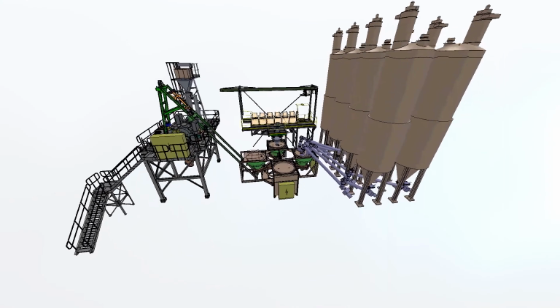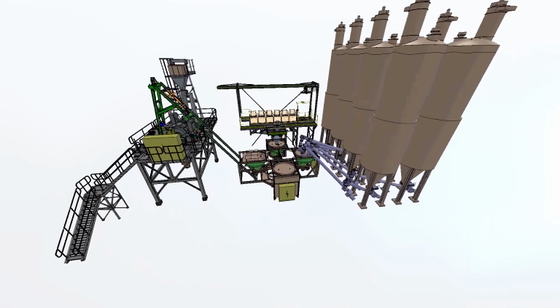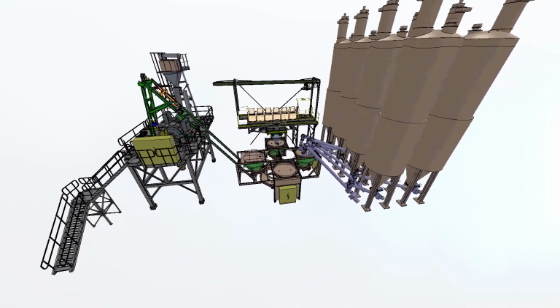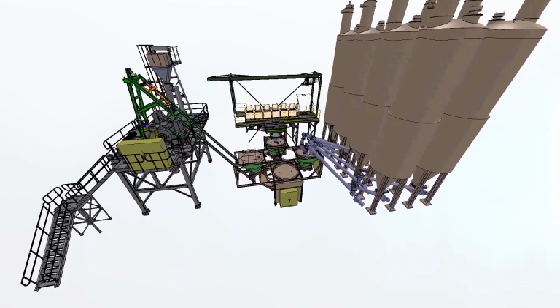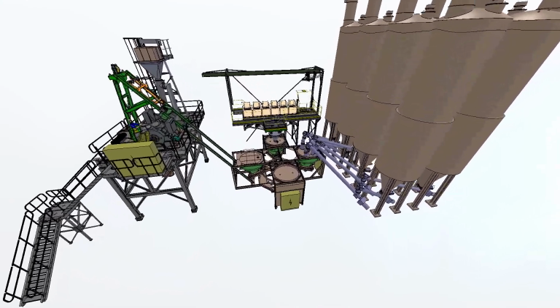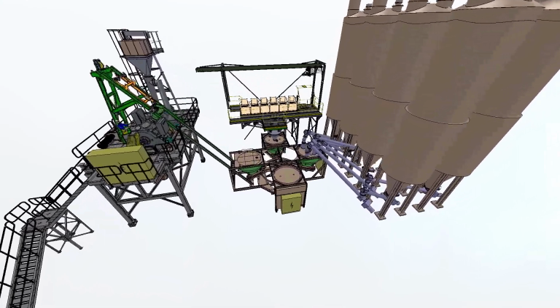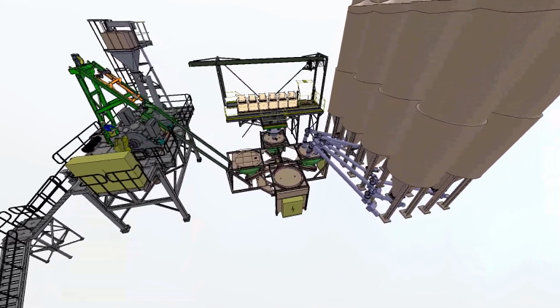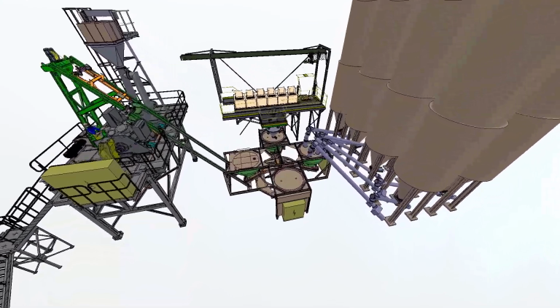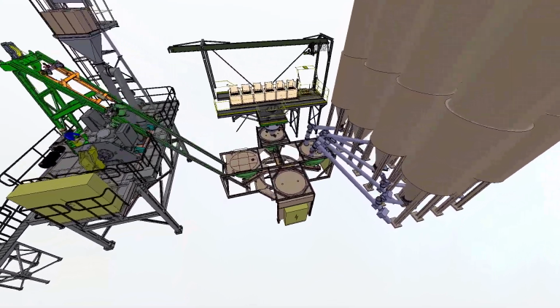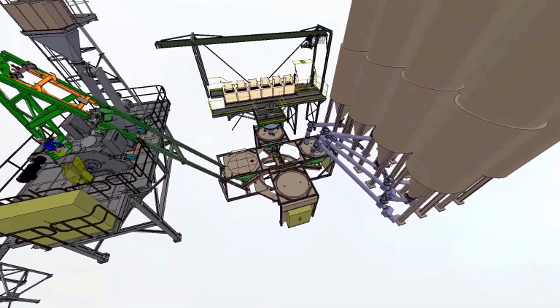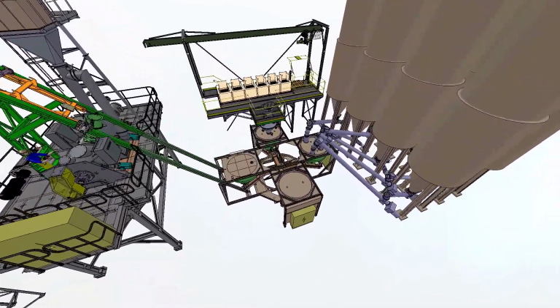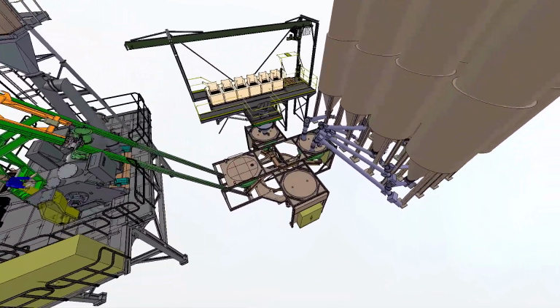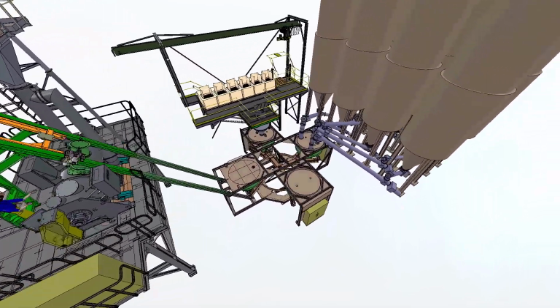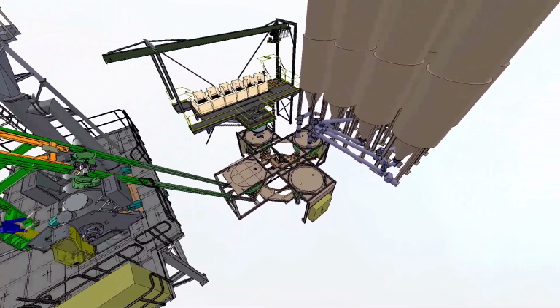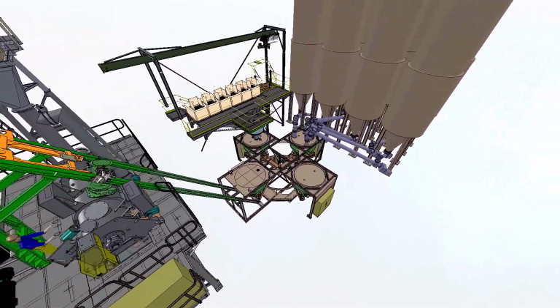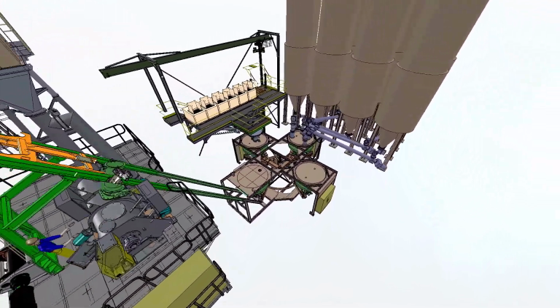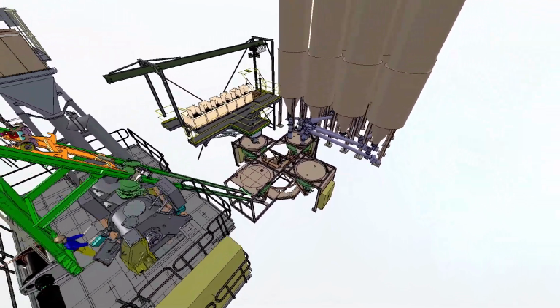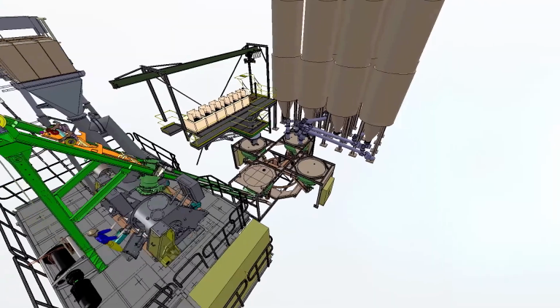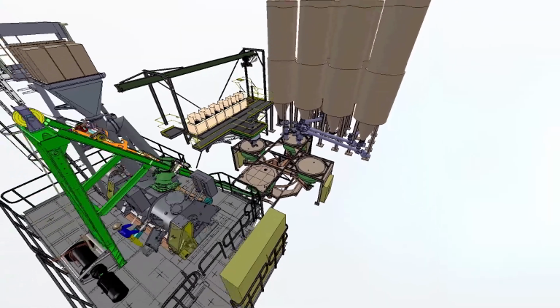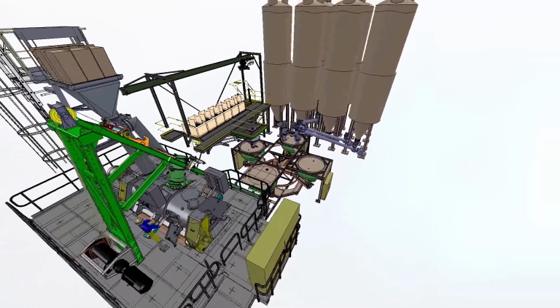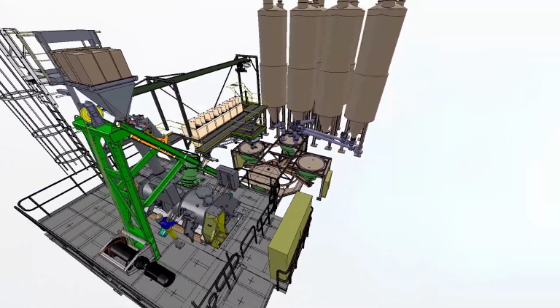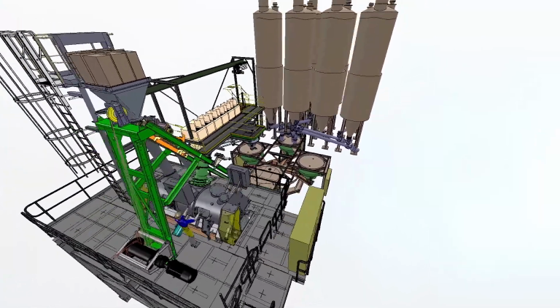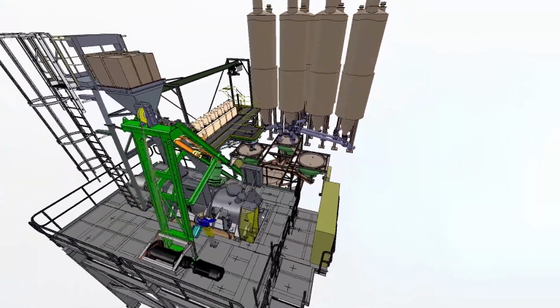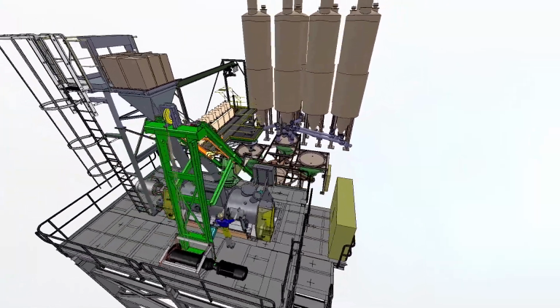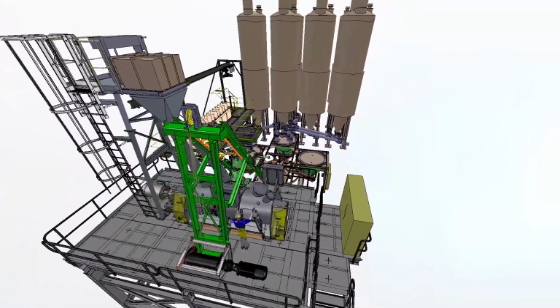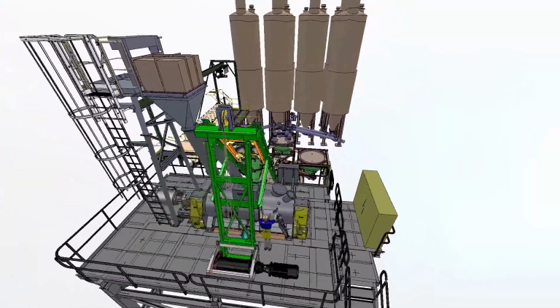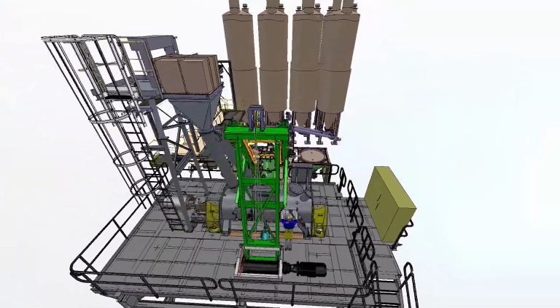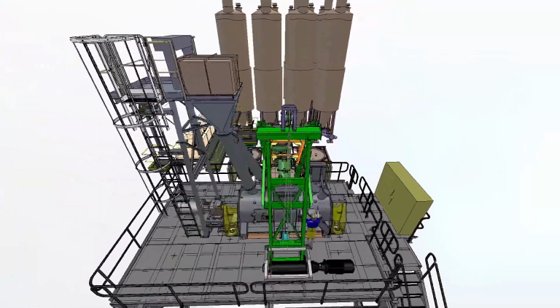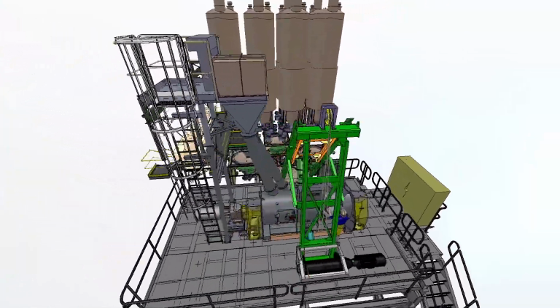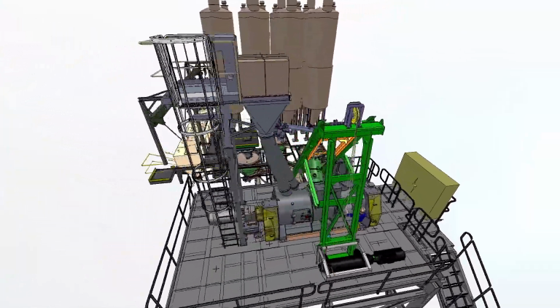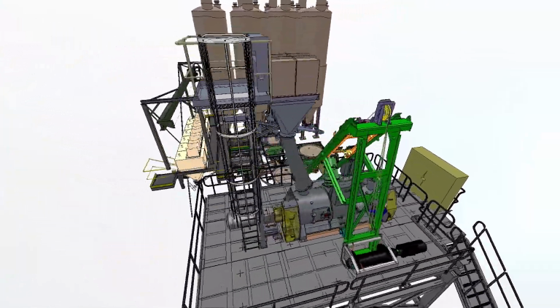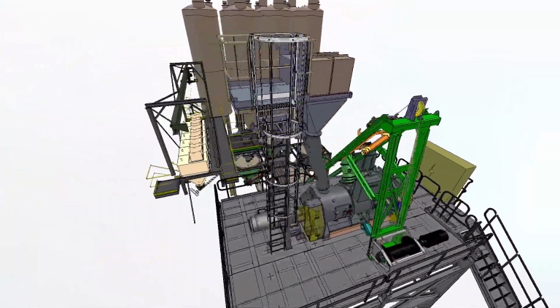The core of the FlexiPlant is an innovative conveying system — a carousel with mobile batch hoppers.